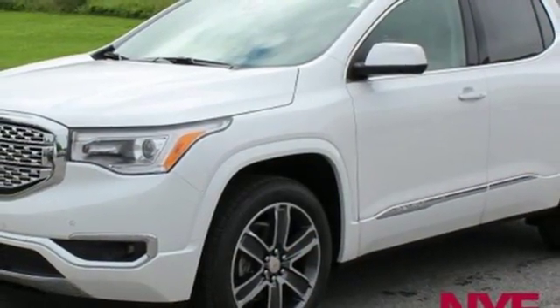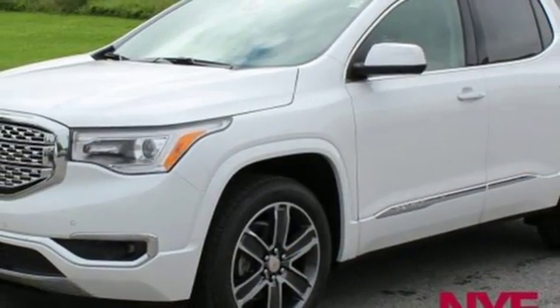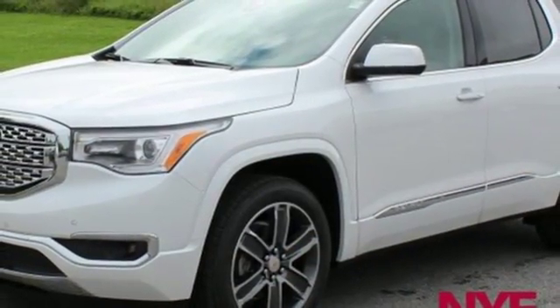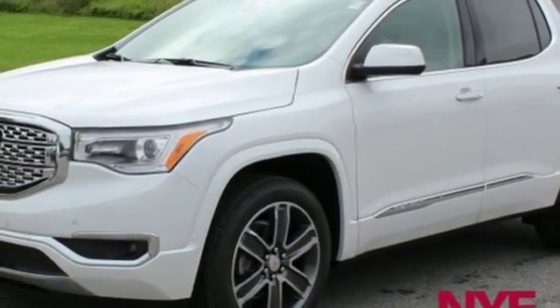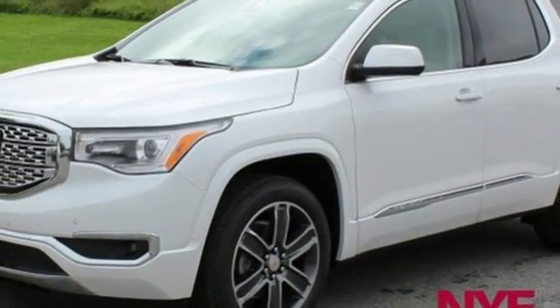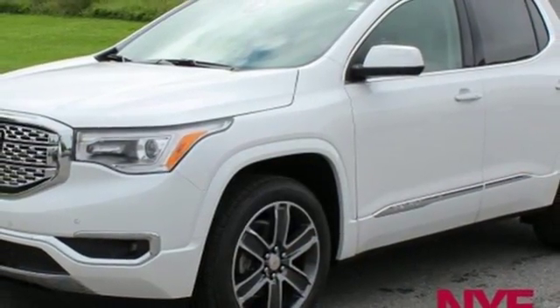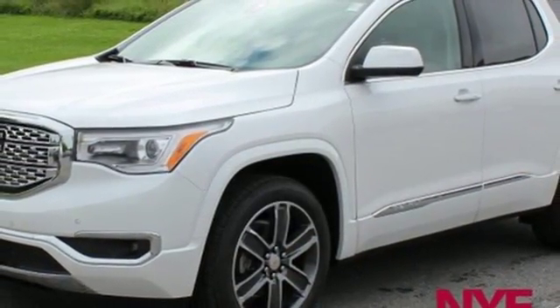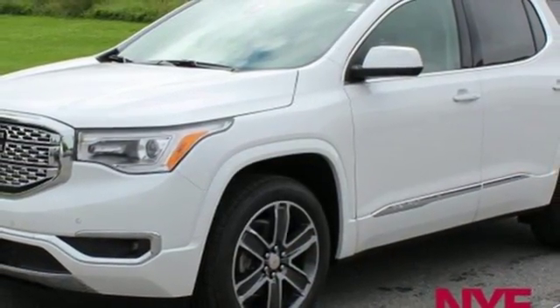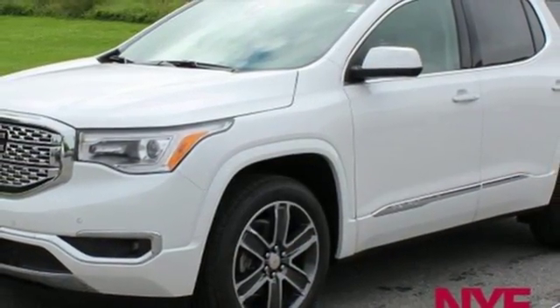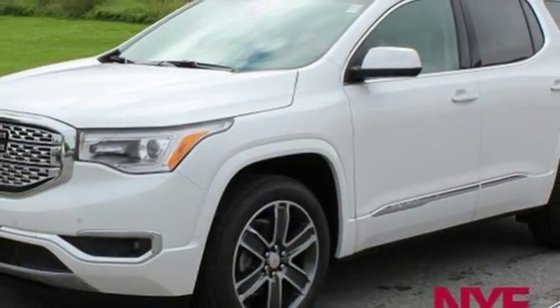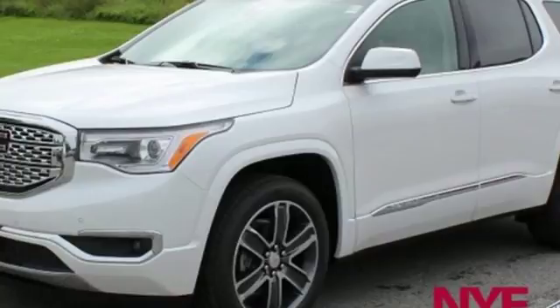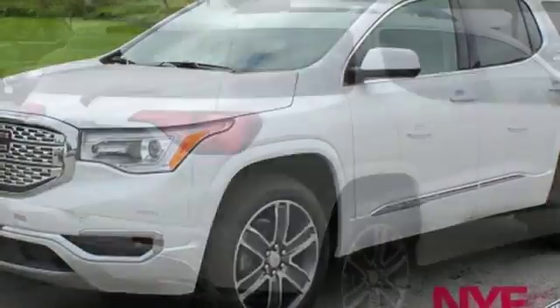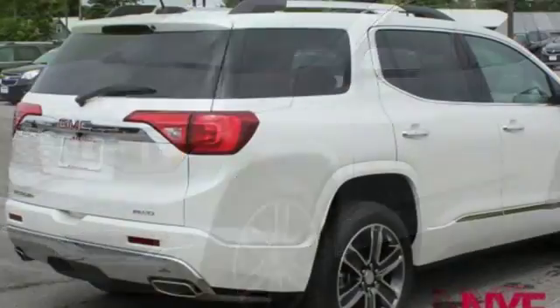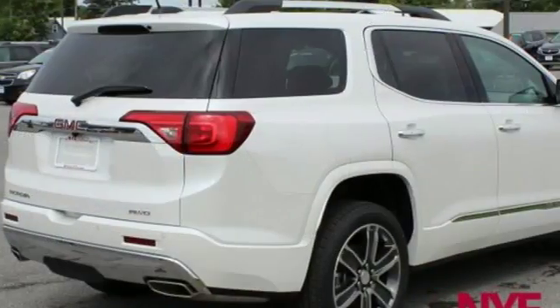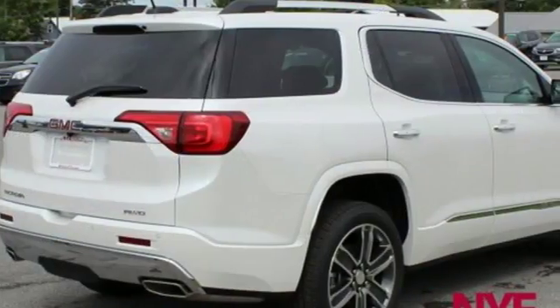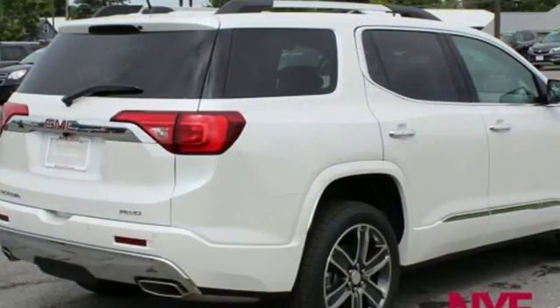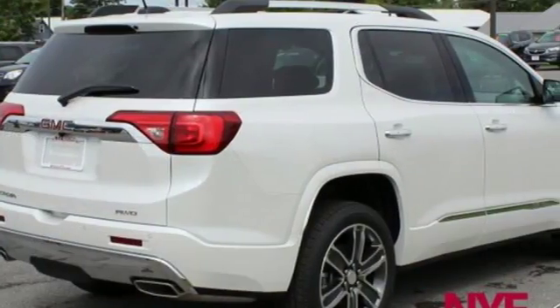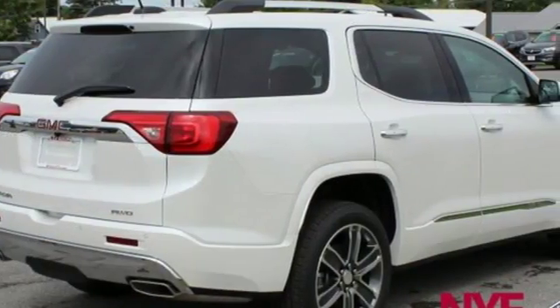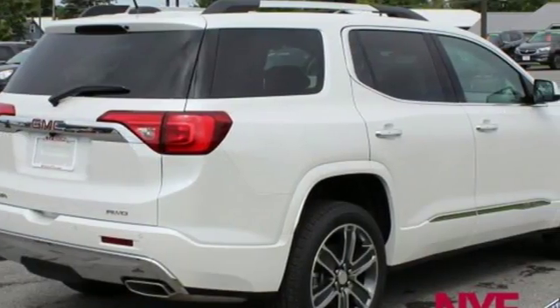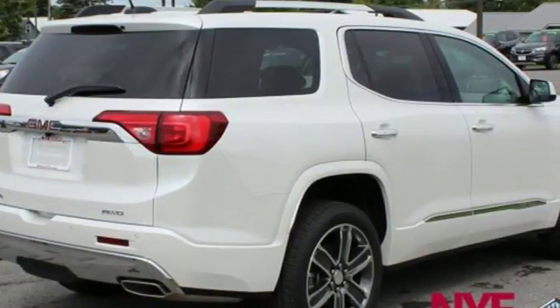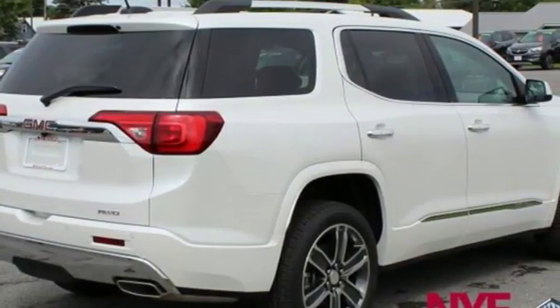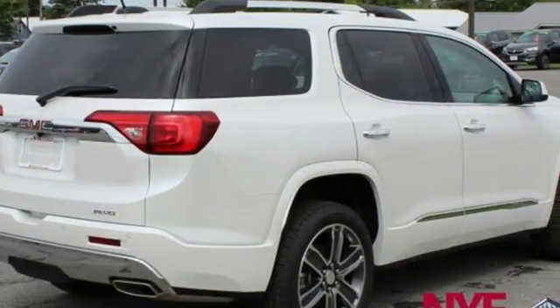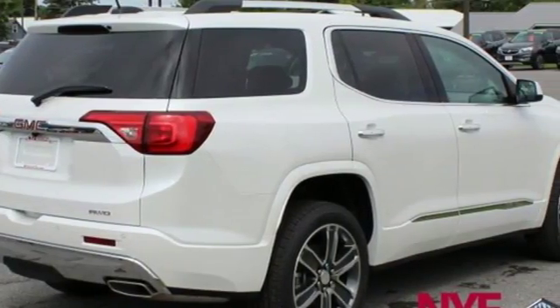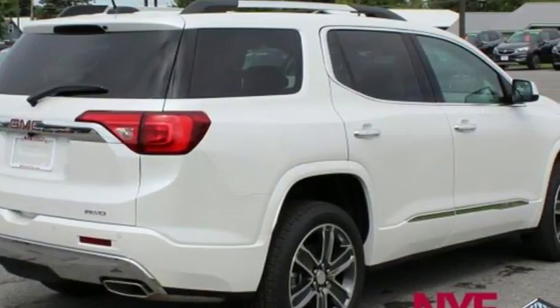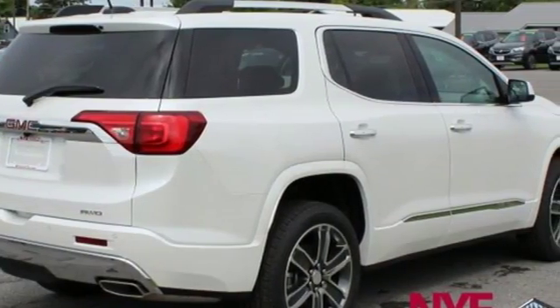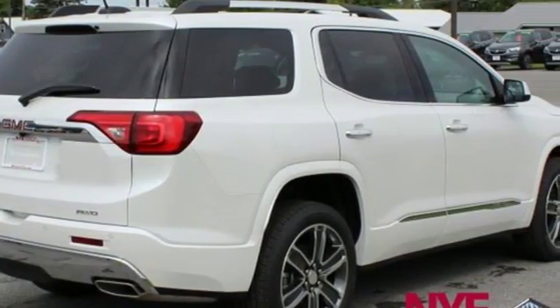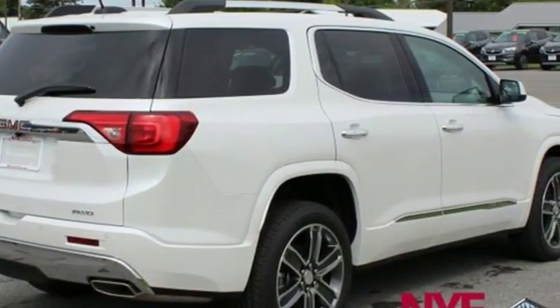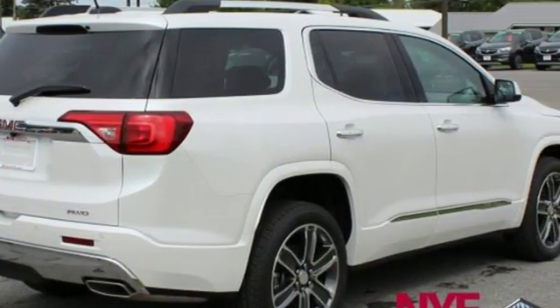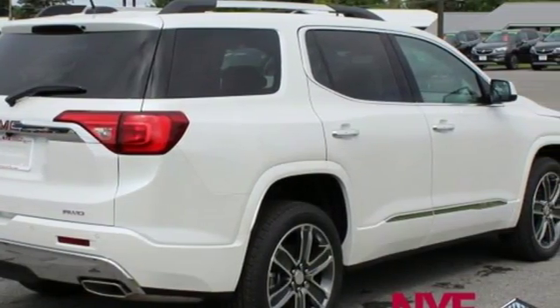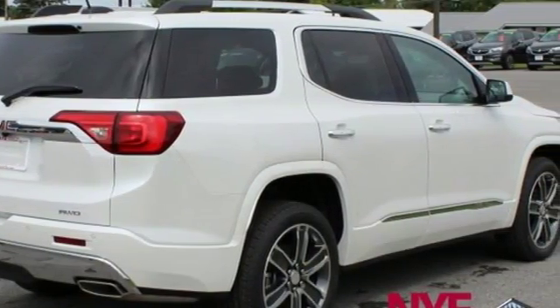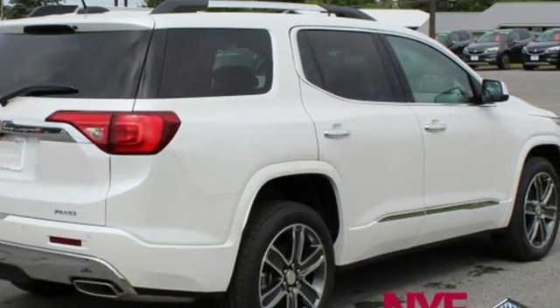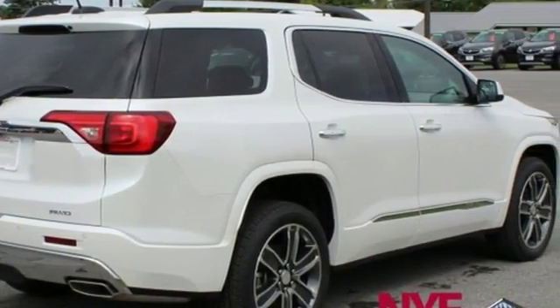GMC. It's not just a vehicle, it's a professional grade tool. Take it for a test drive today.